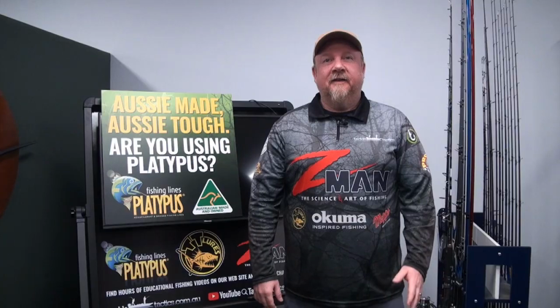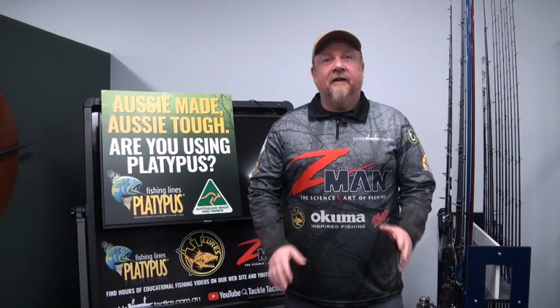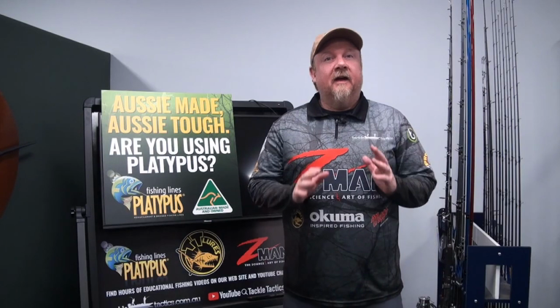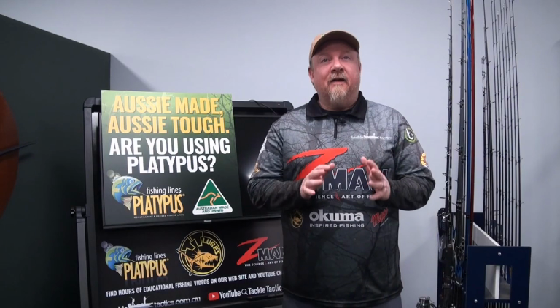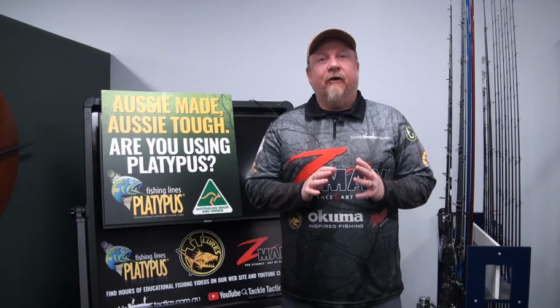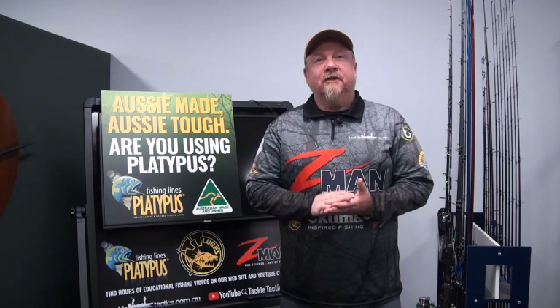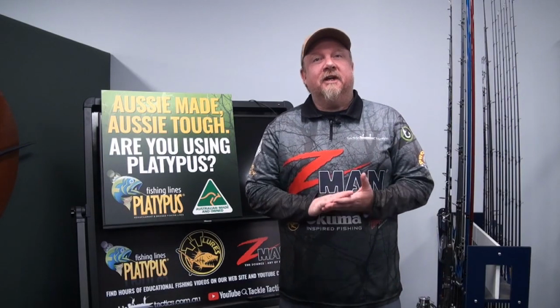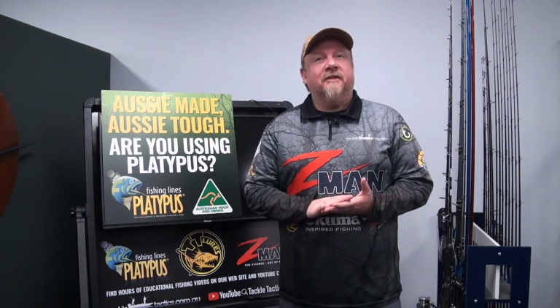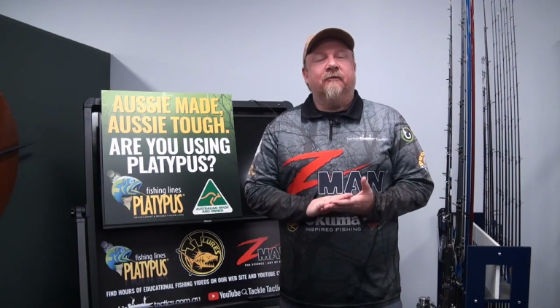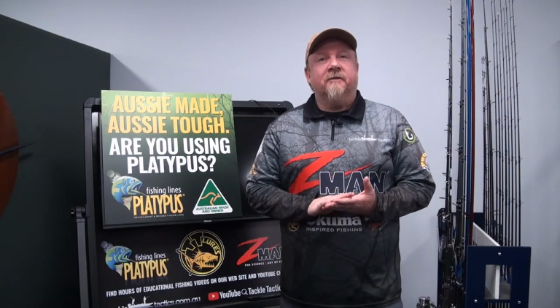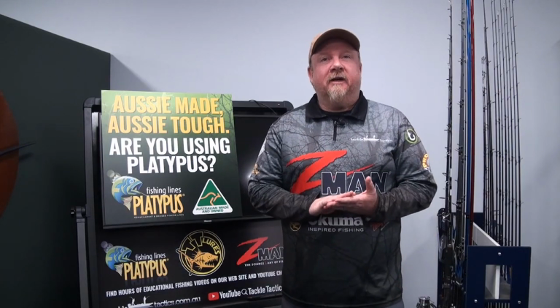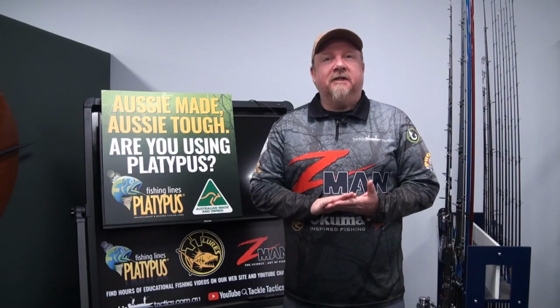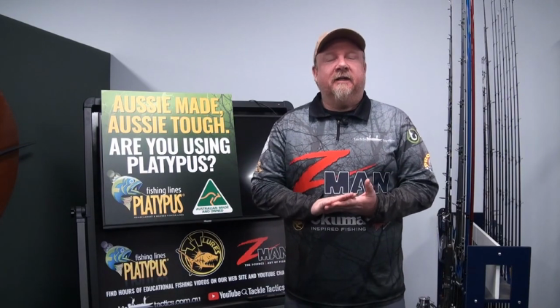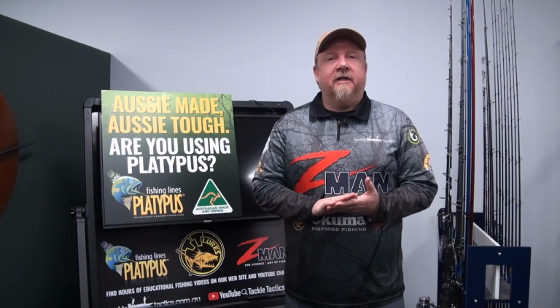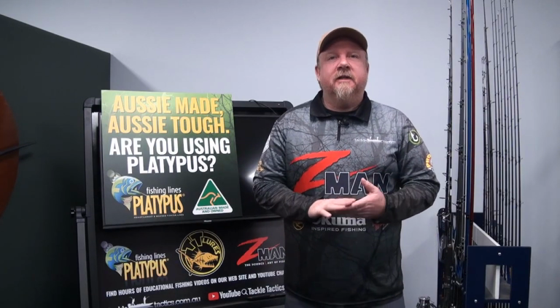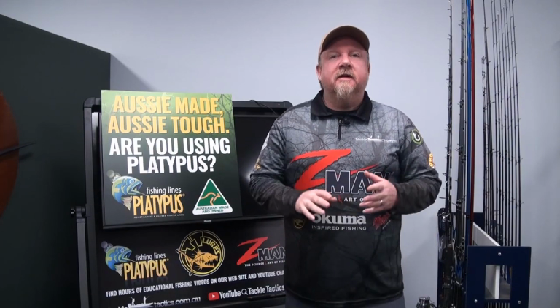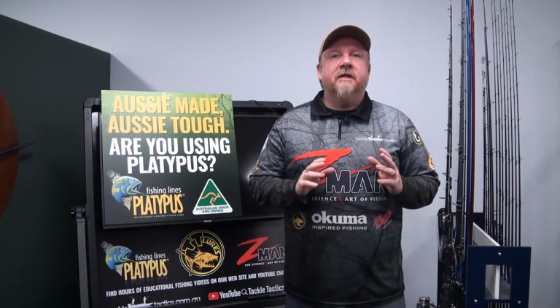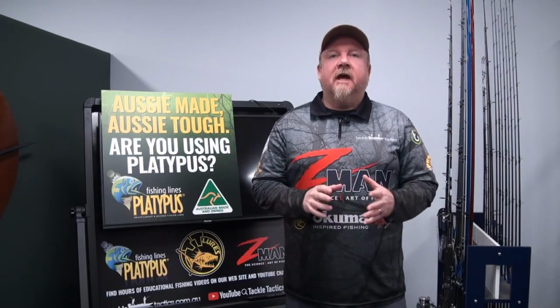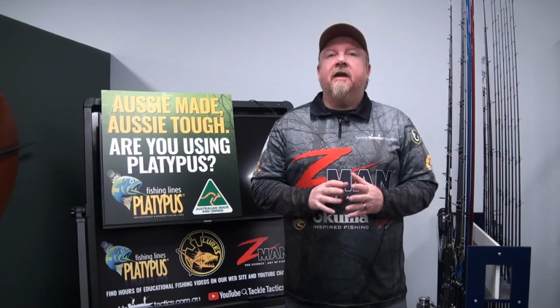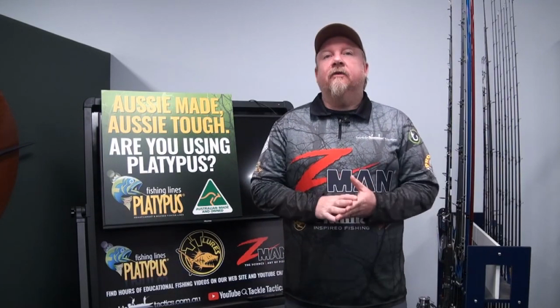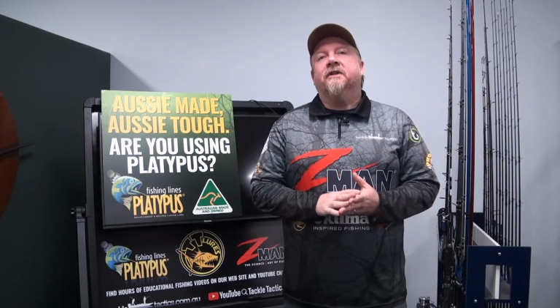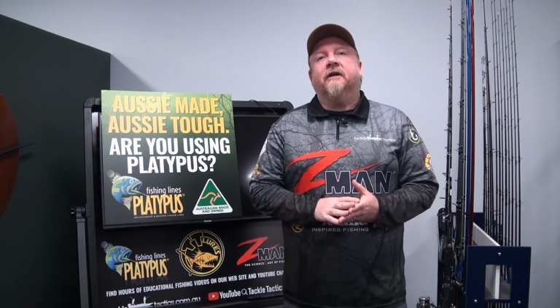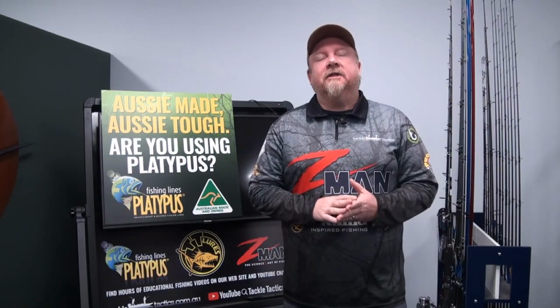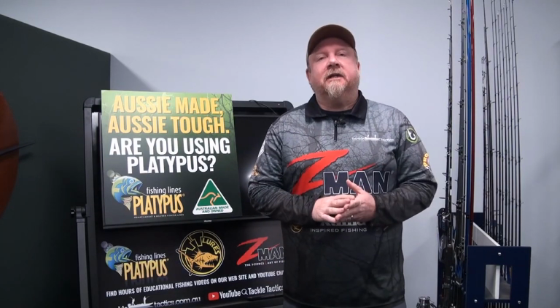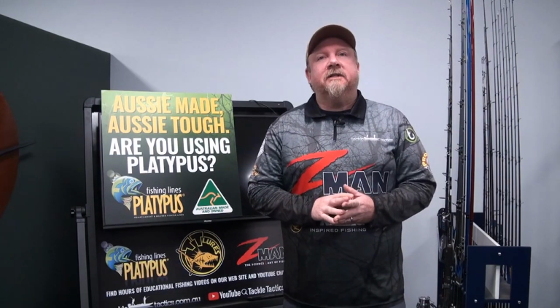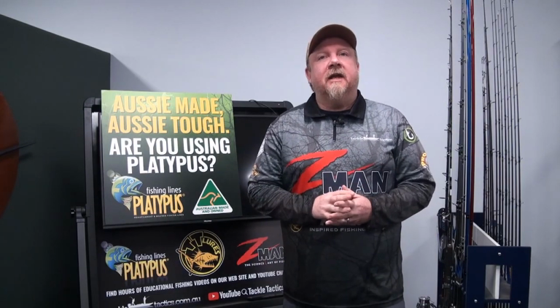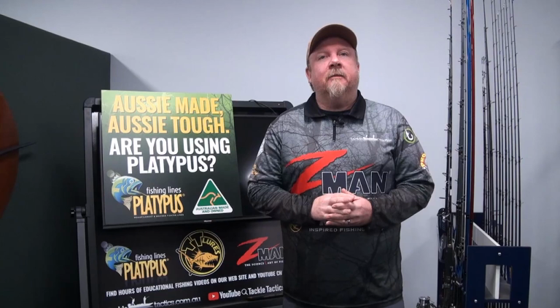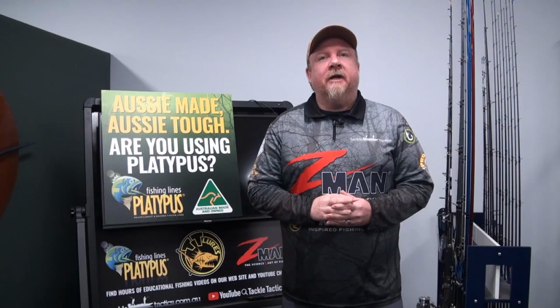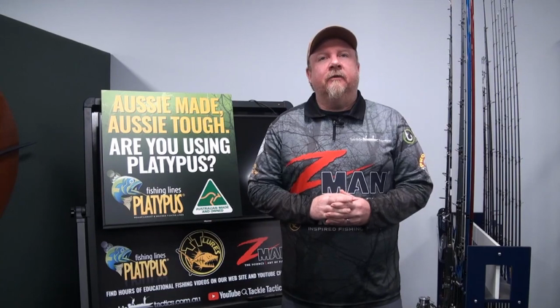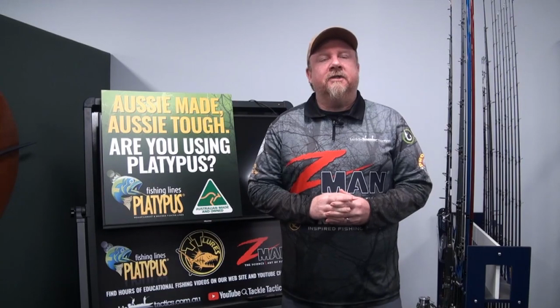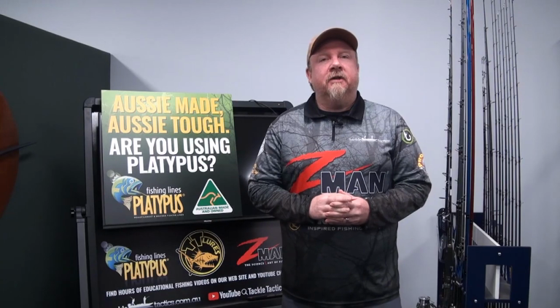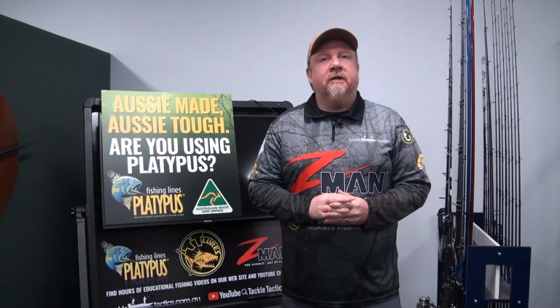Hey folks, Justin from Tackle Tactics. Today on the Tackle Tactics Animated Knot Series,